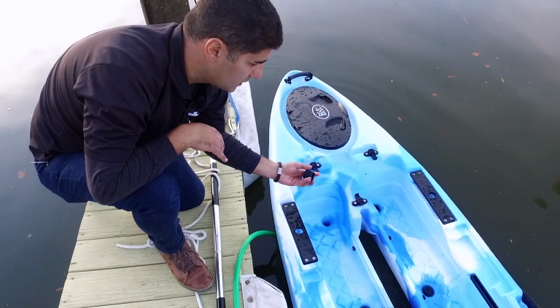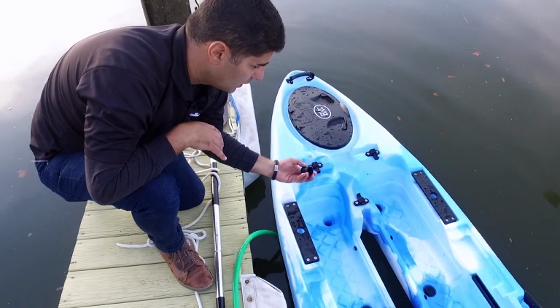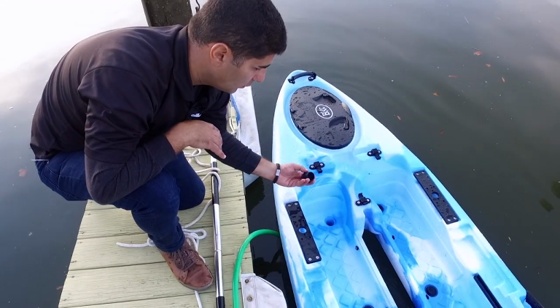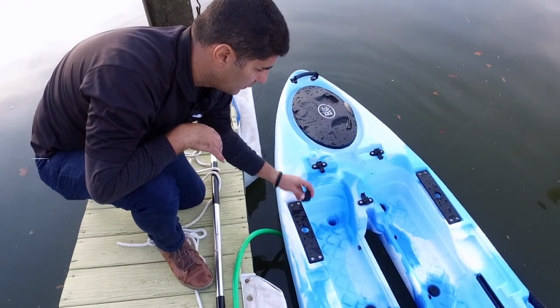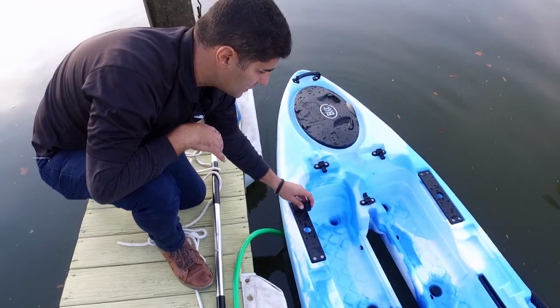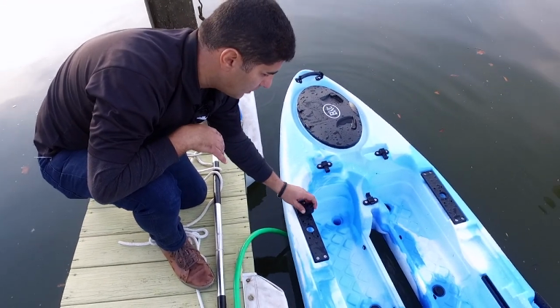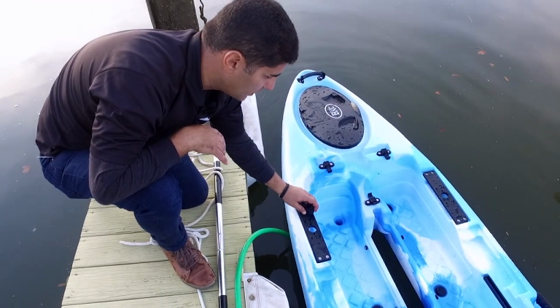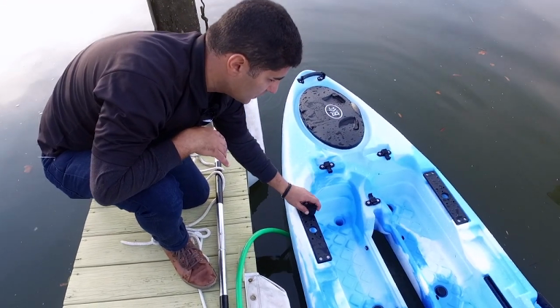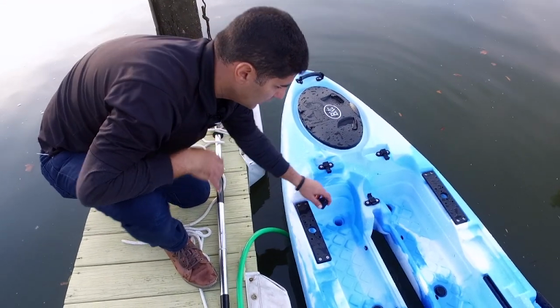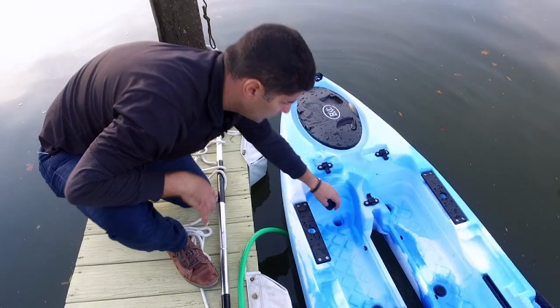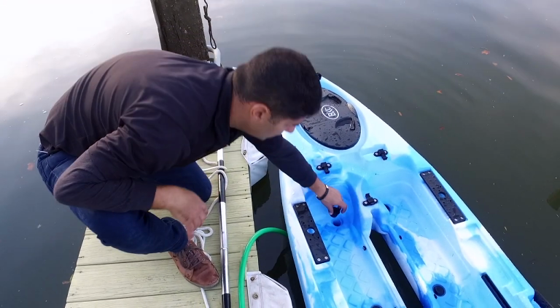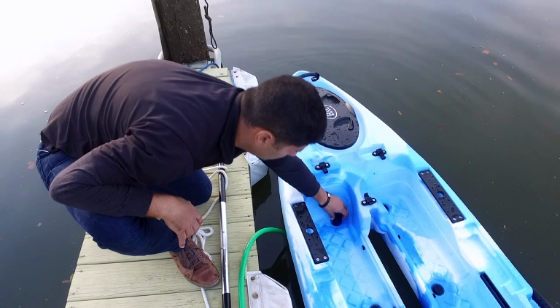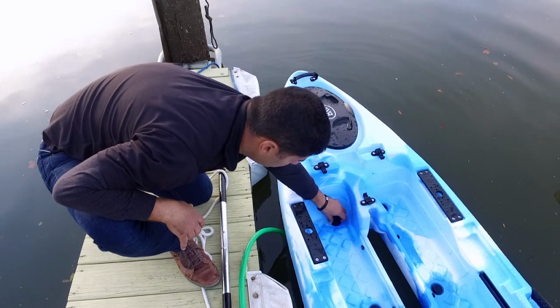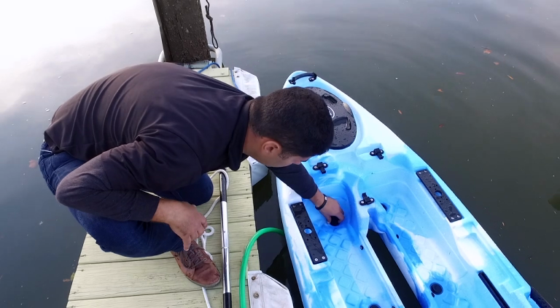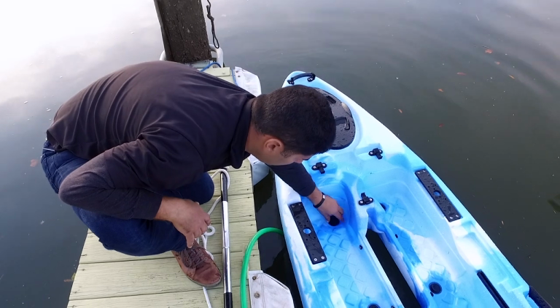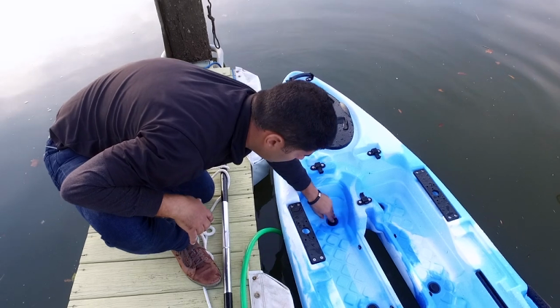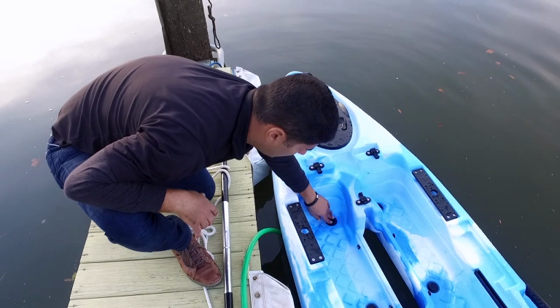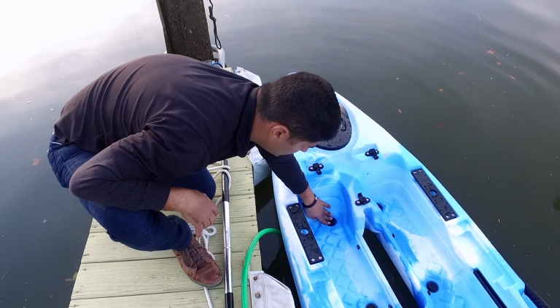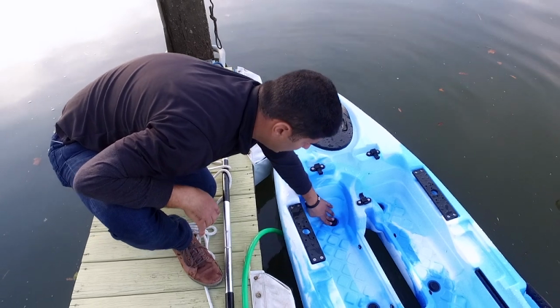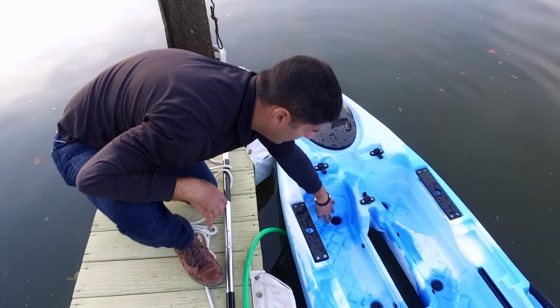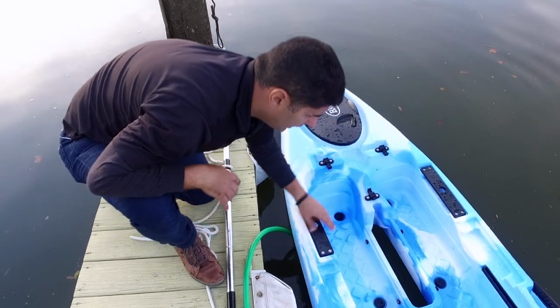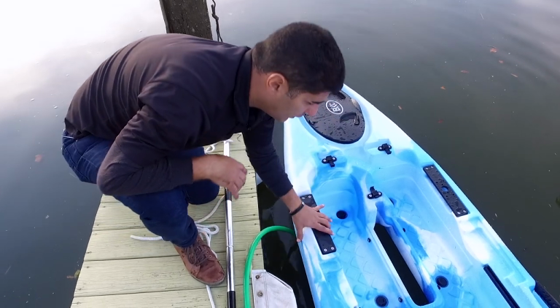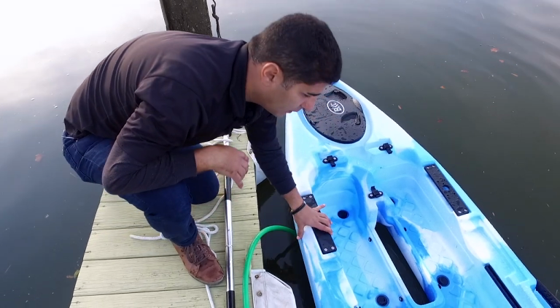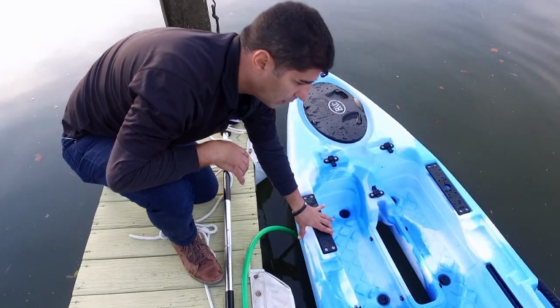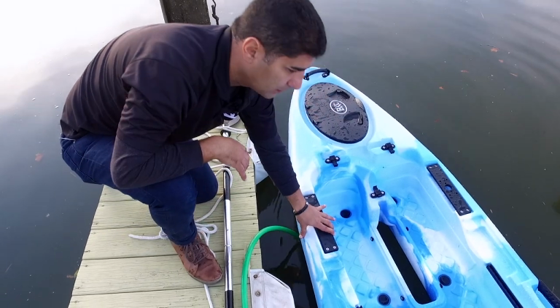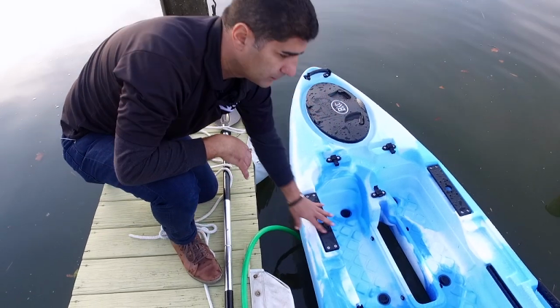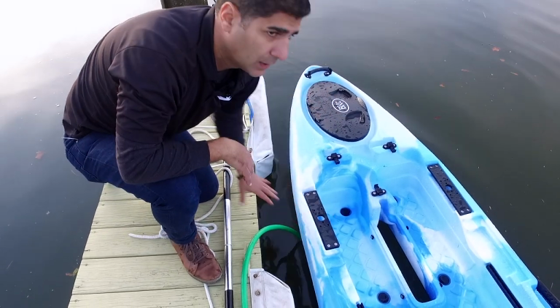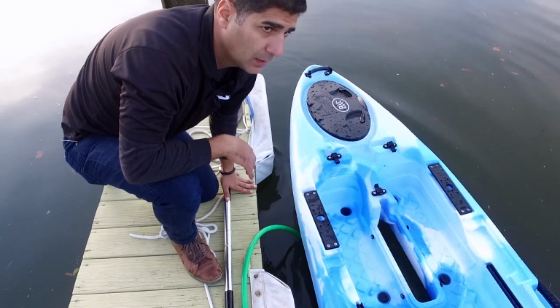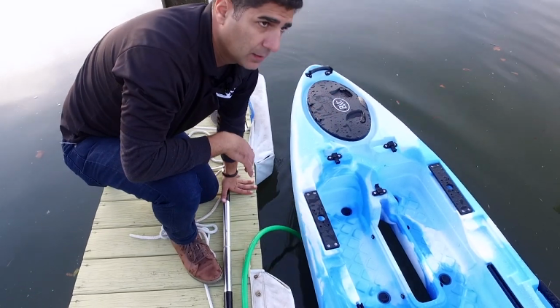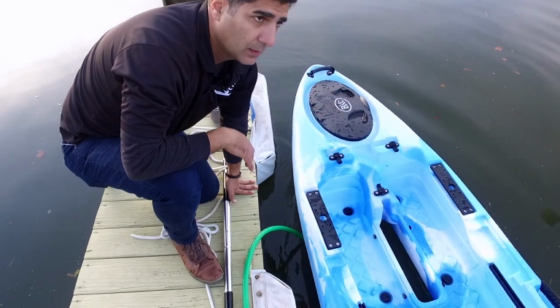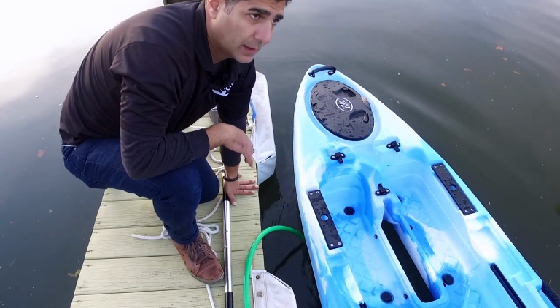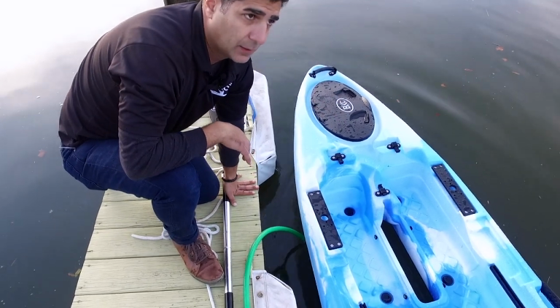Again, if you leave your kayak in the water at any time, always remove the scuppers to help drain out any rainwater. Thank you.